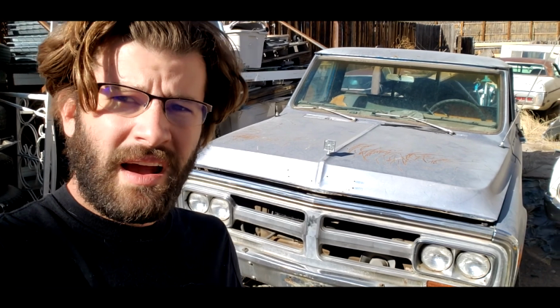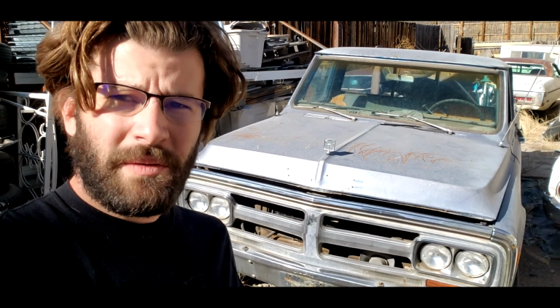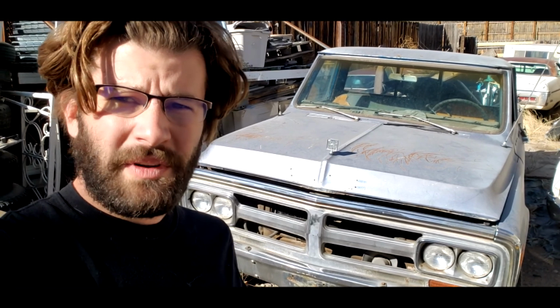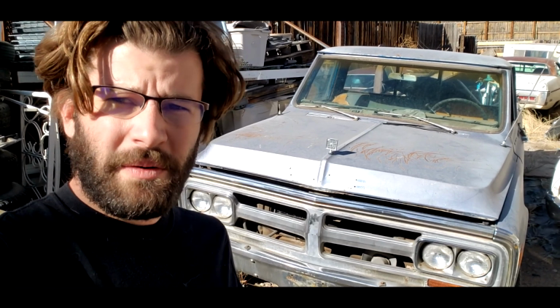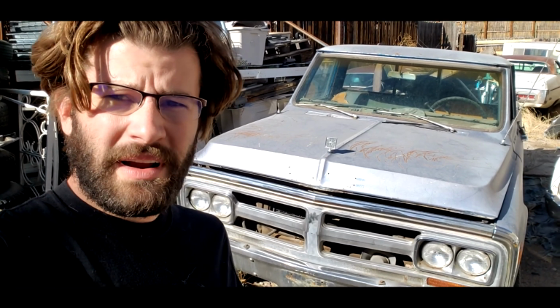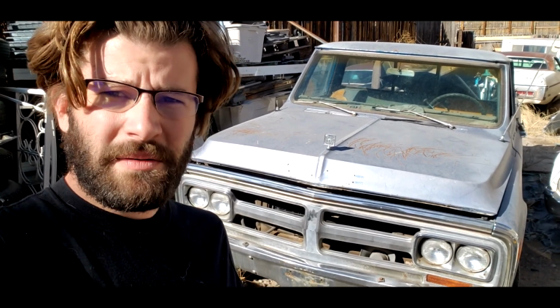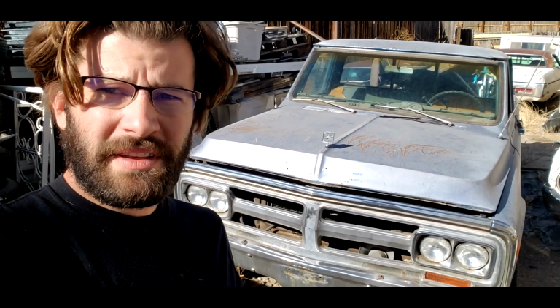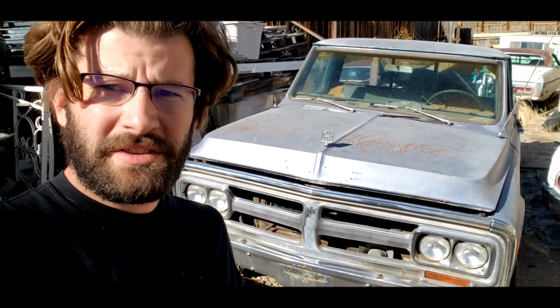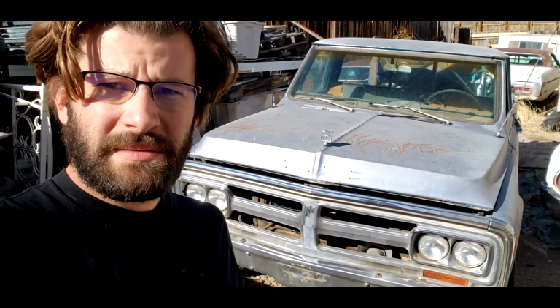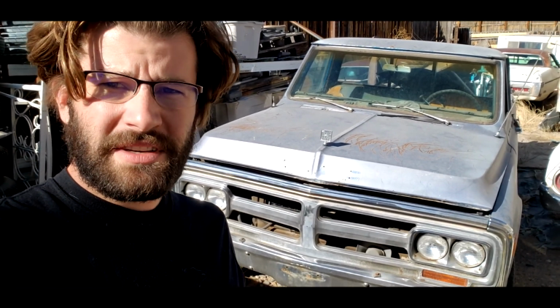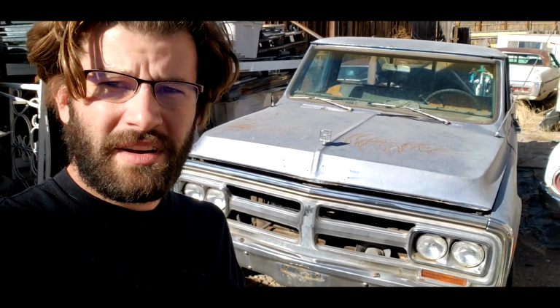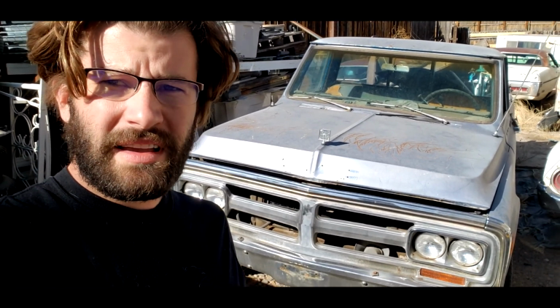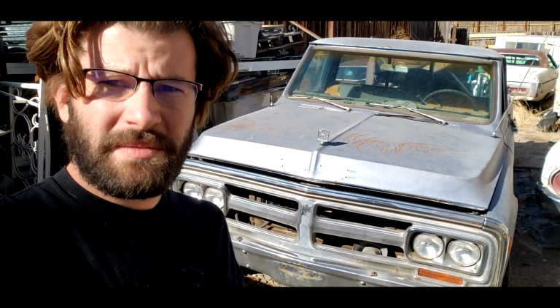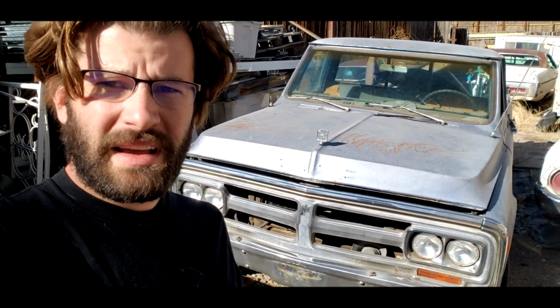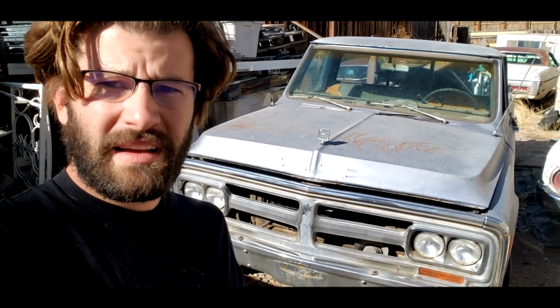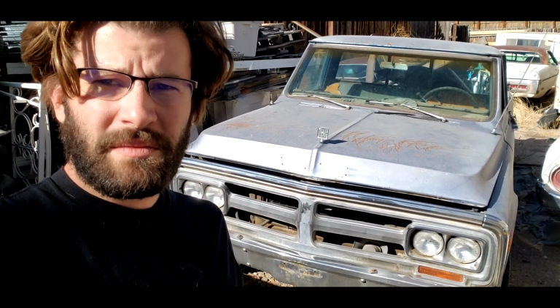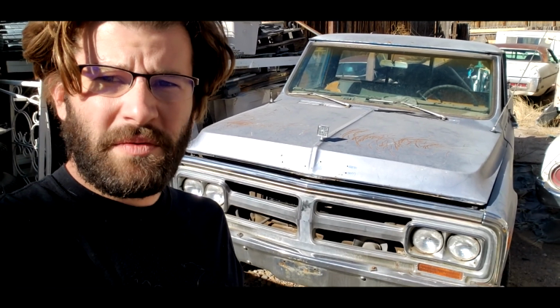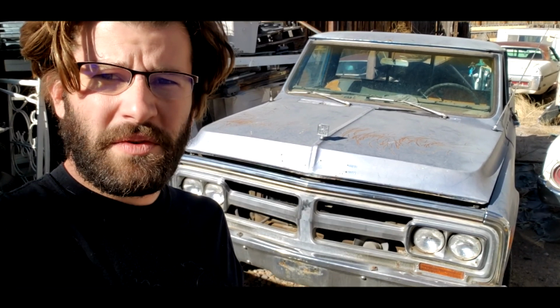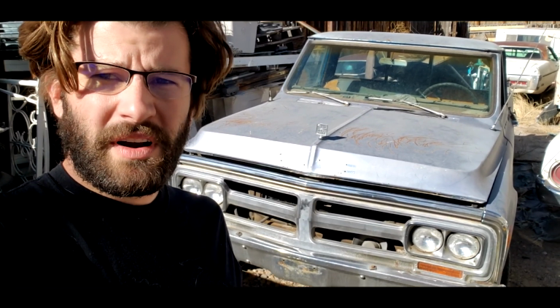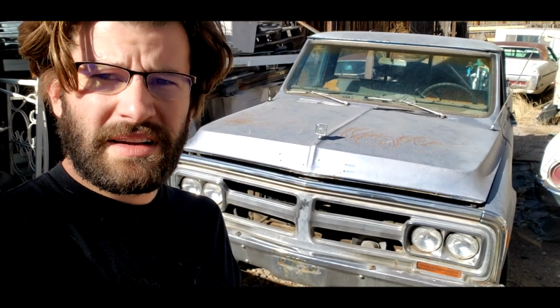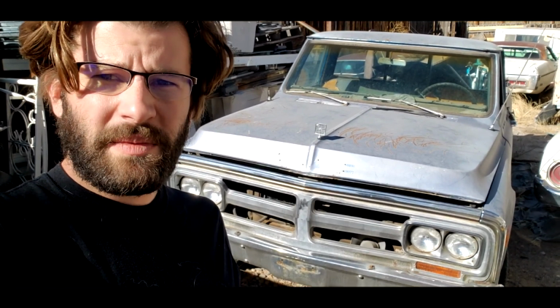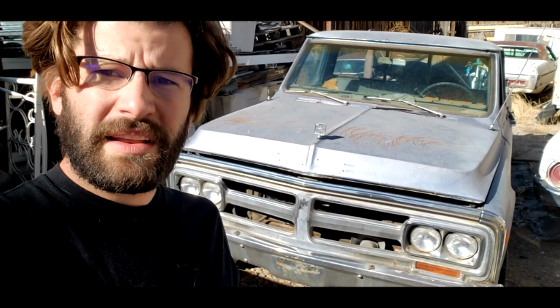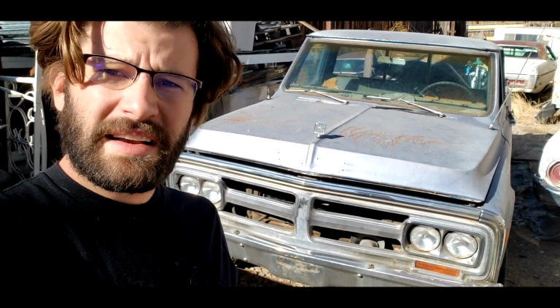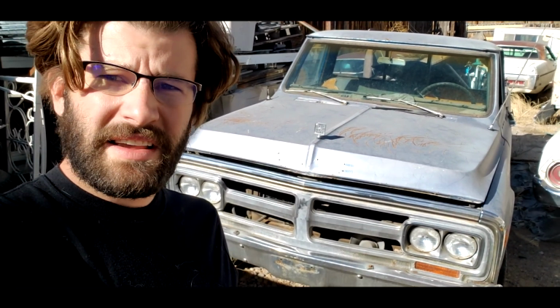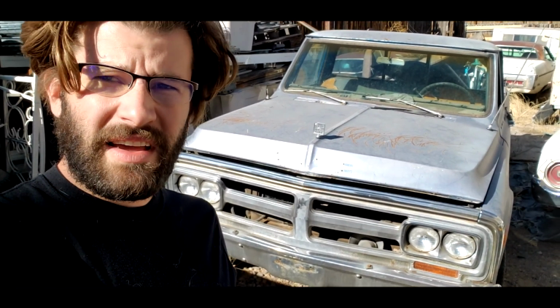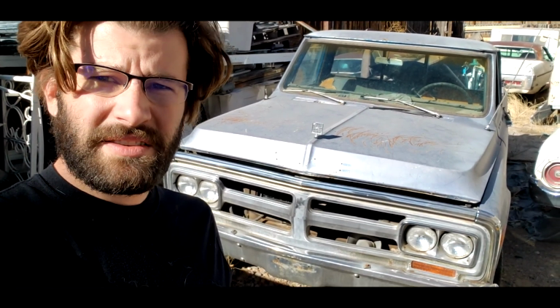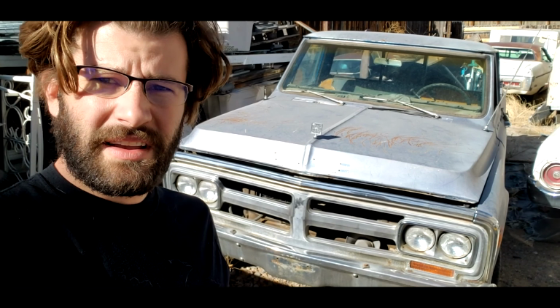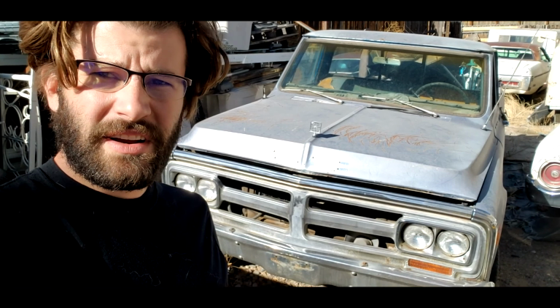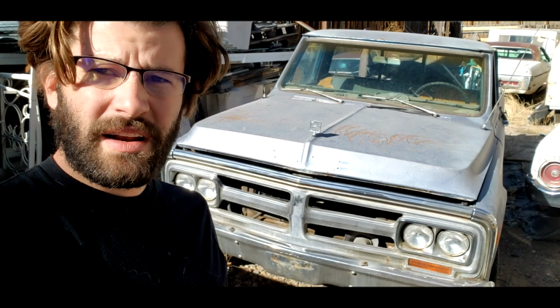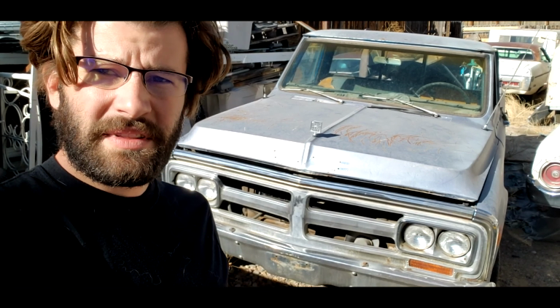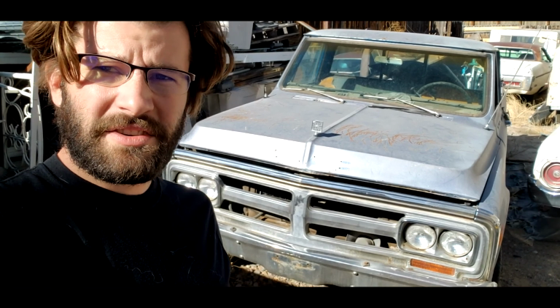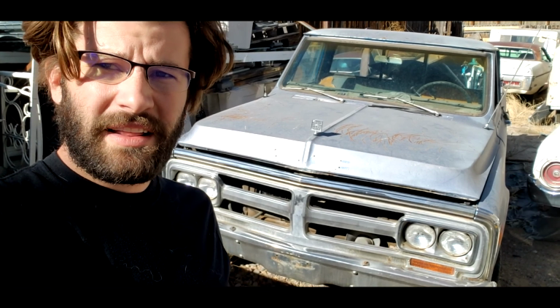Alright, well here we're at where the old GMC truck is. We gotta move a few cars out of the way to excavate it so I can try and get it up on the trailer.